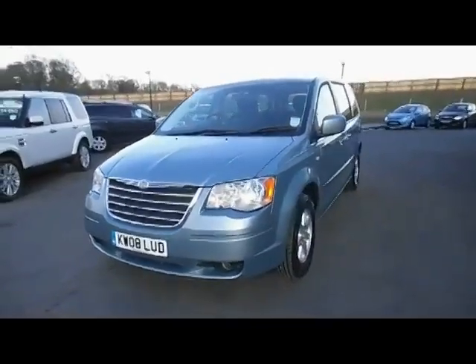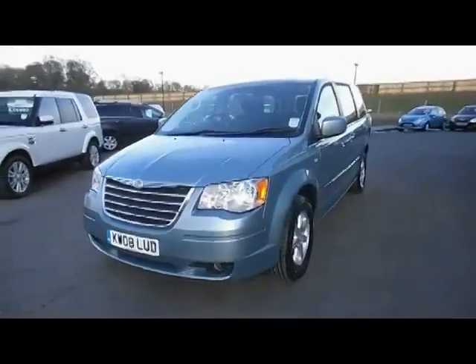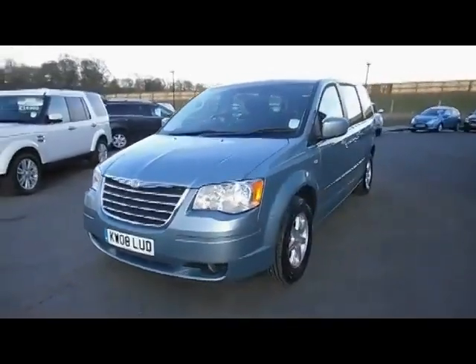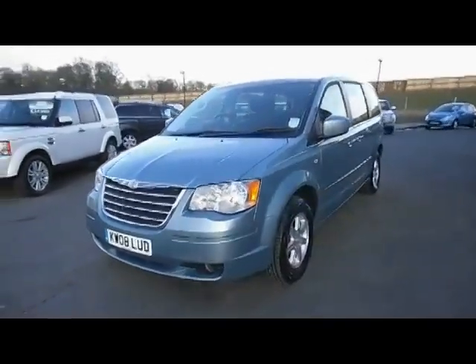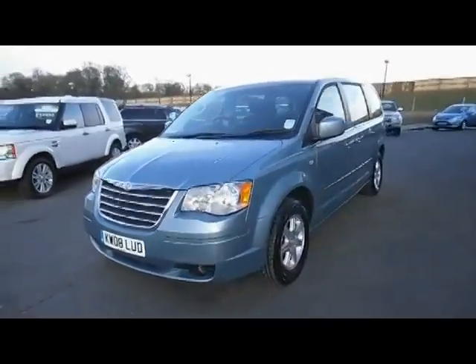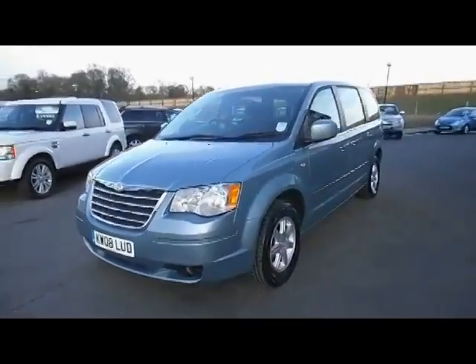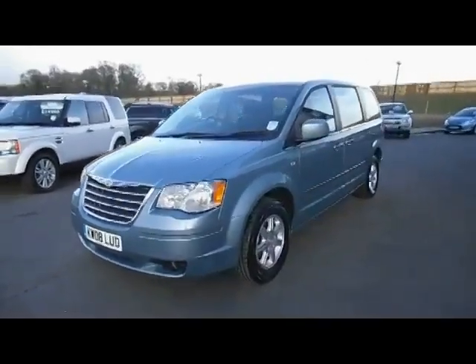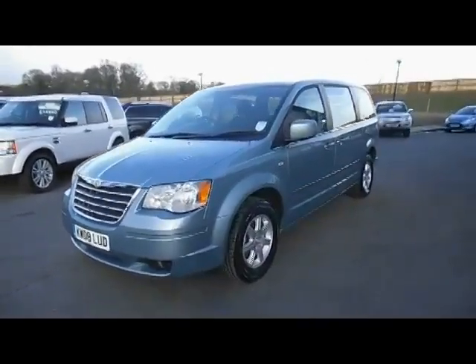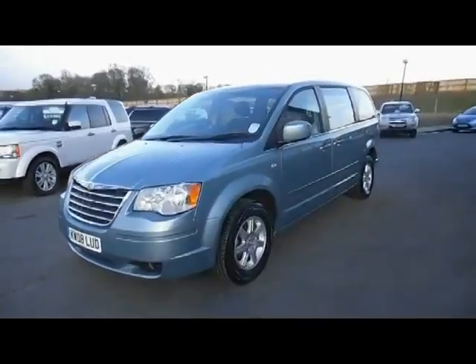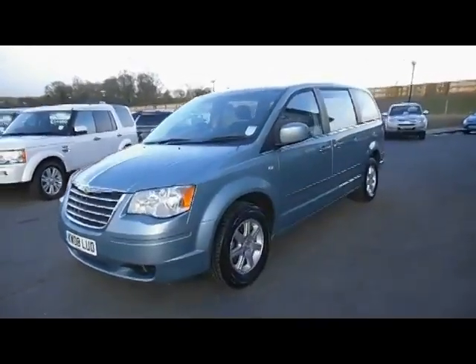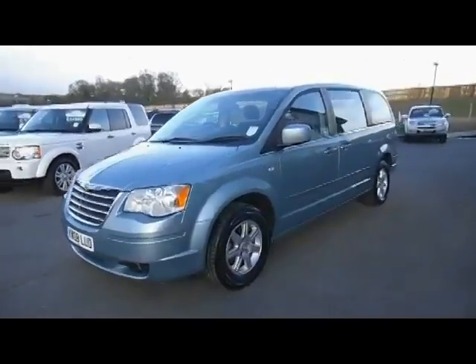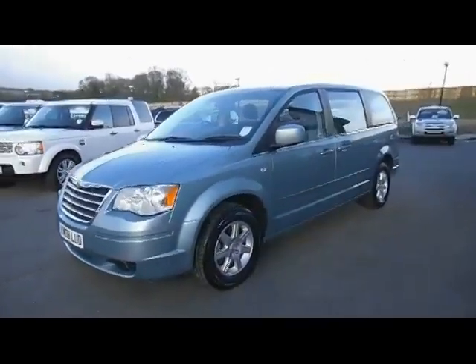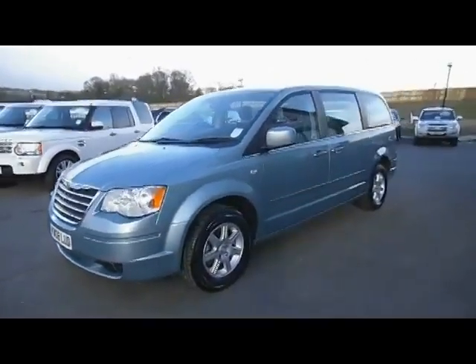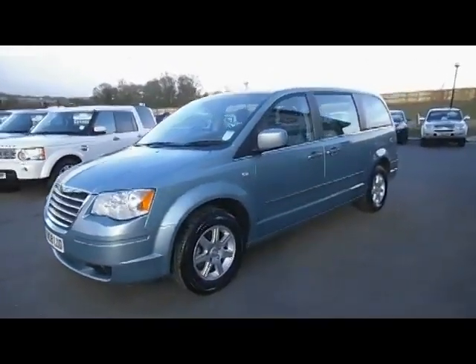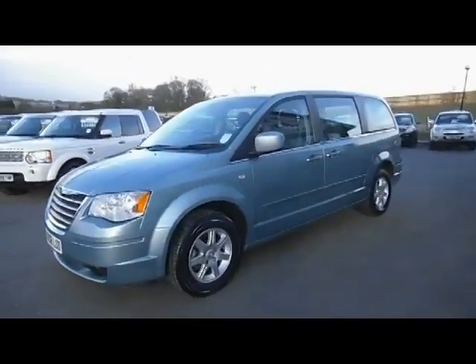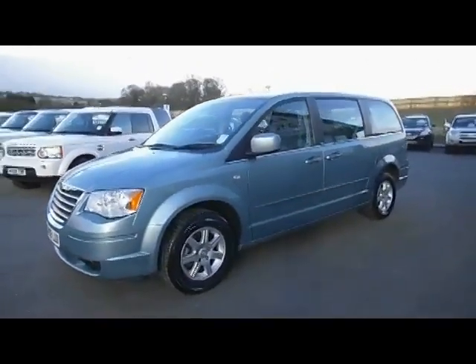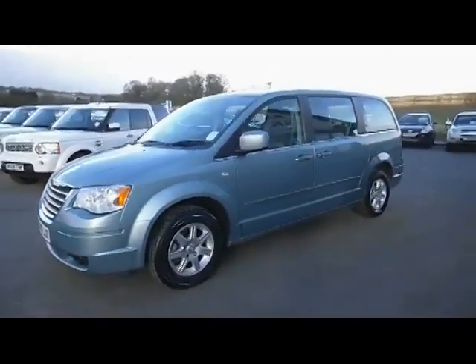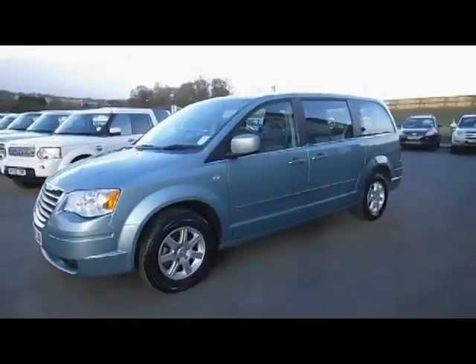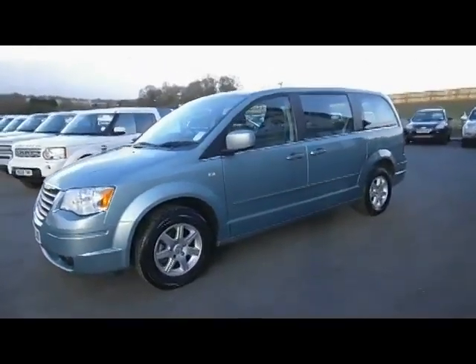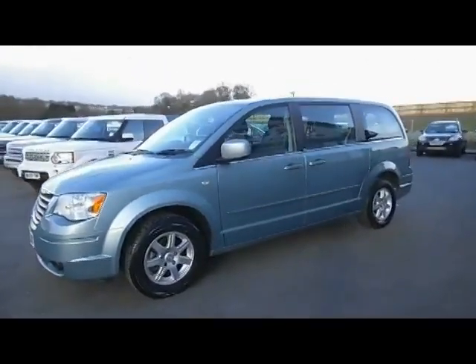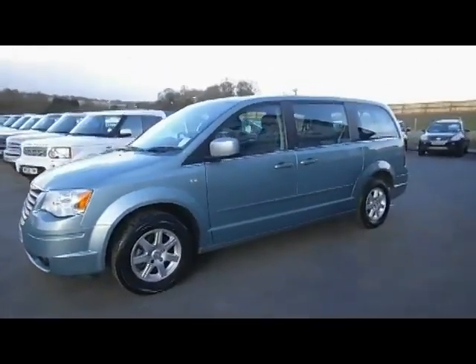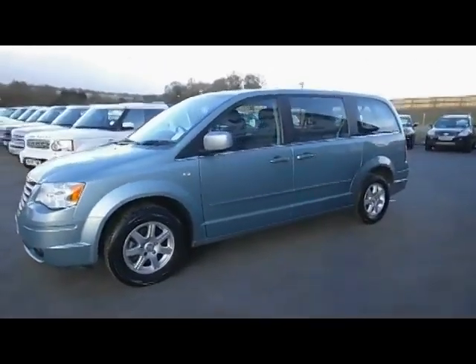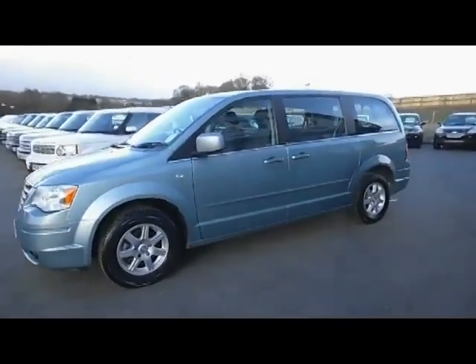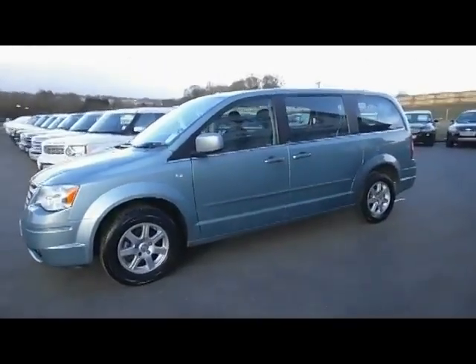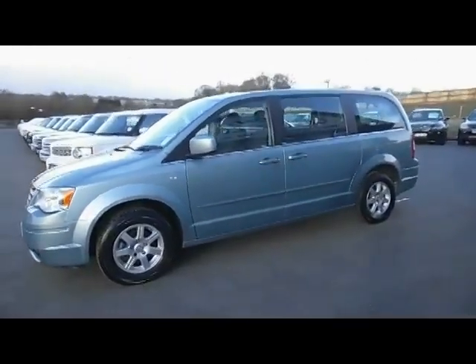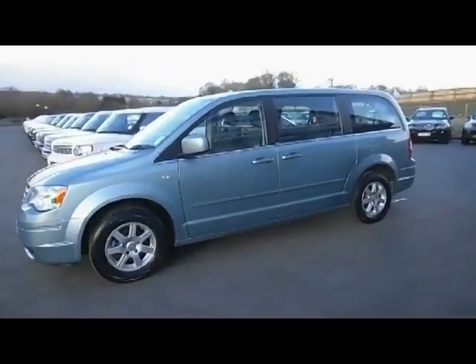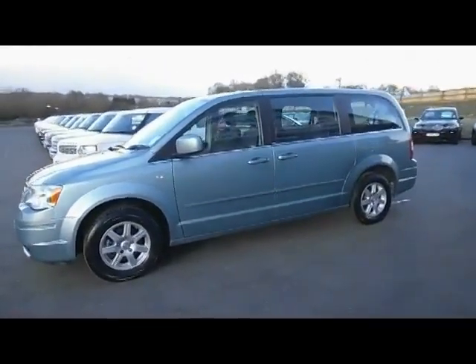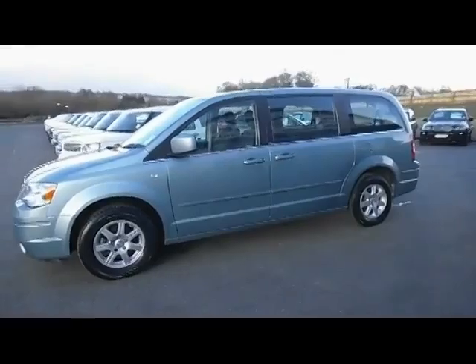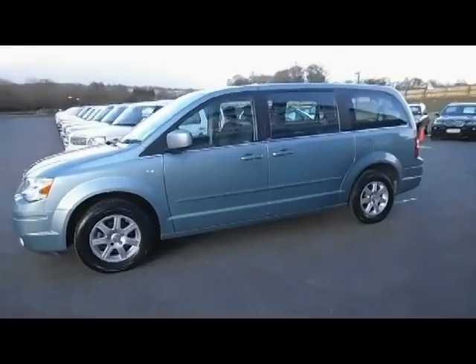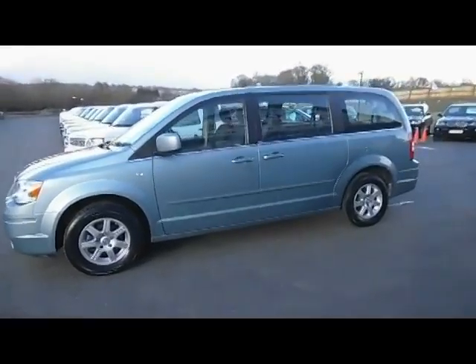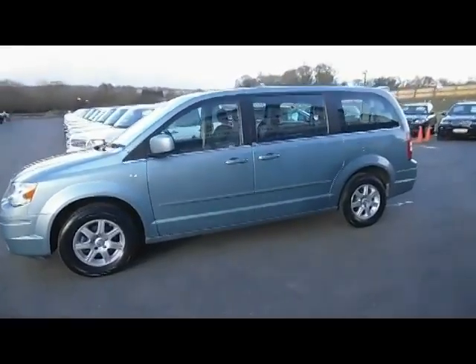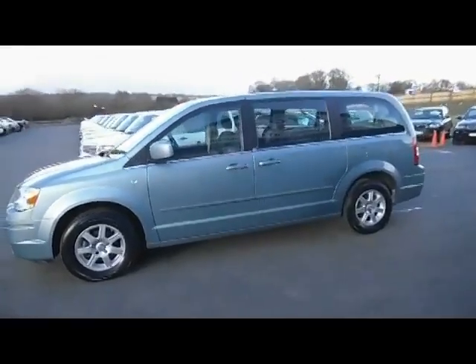This Chrysler Grand Voyager is the 2.8 CRD auto.